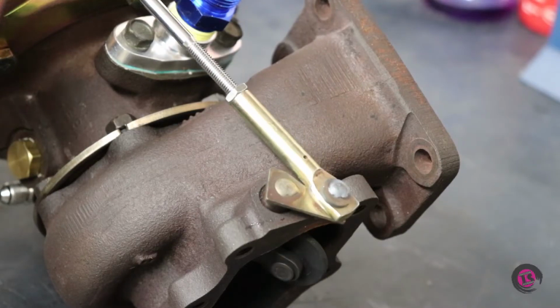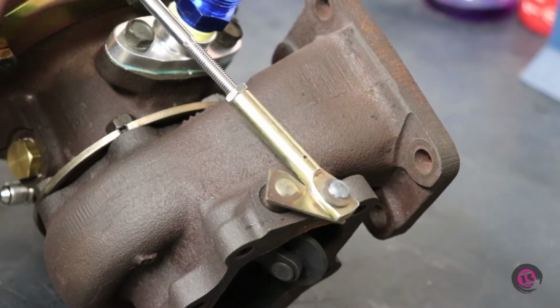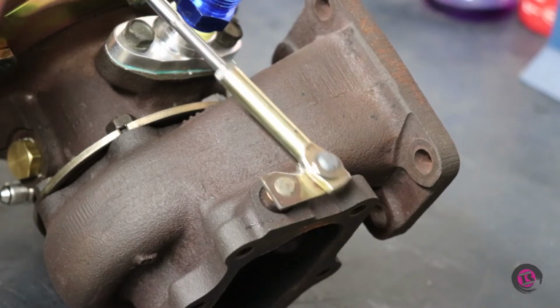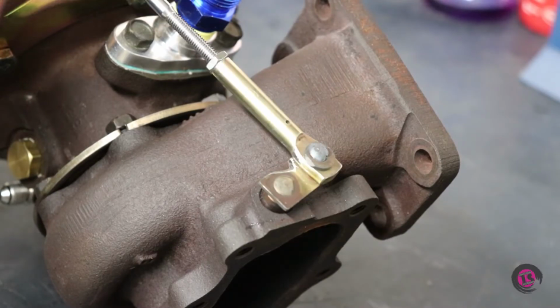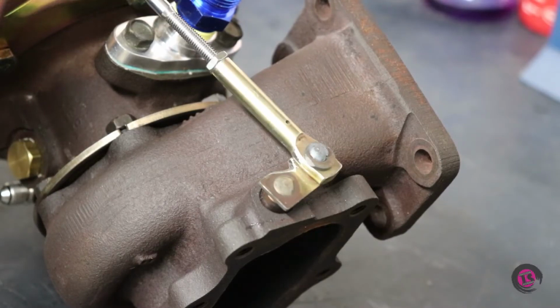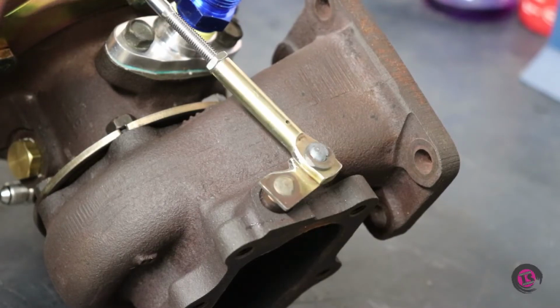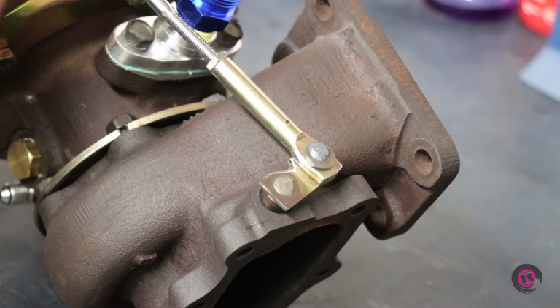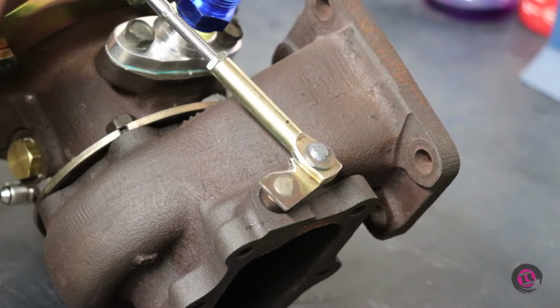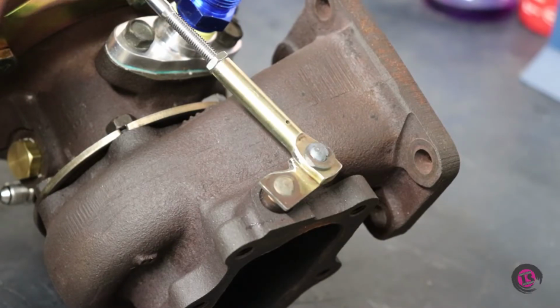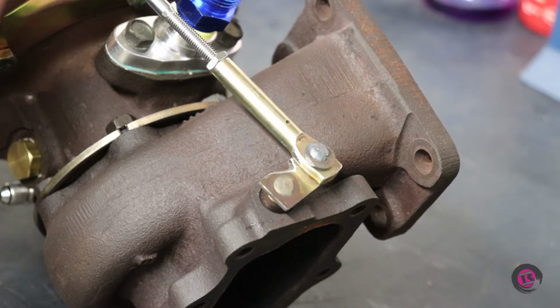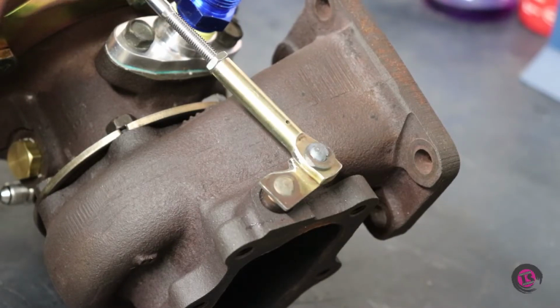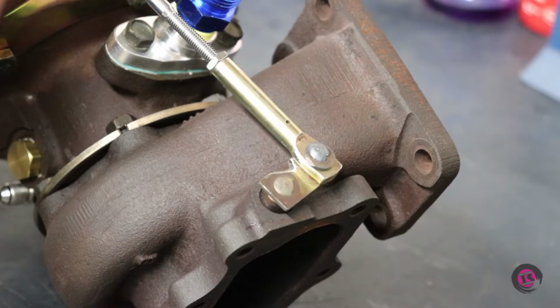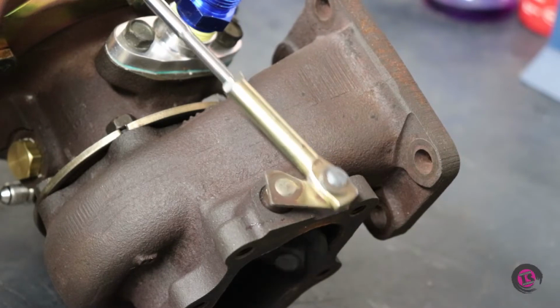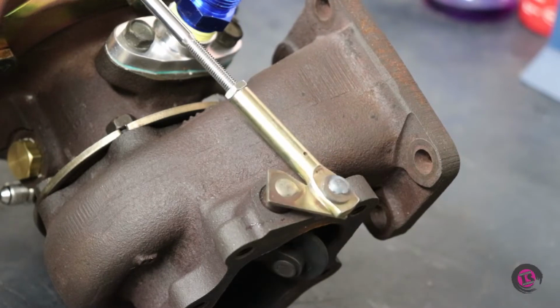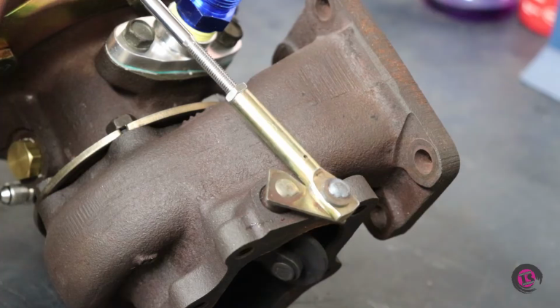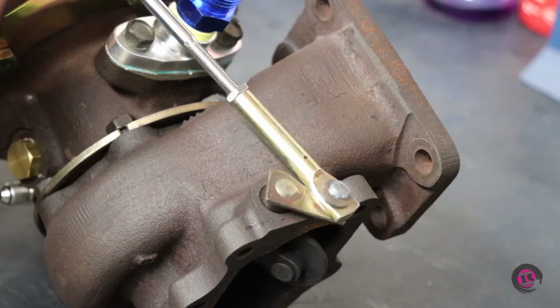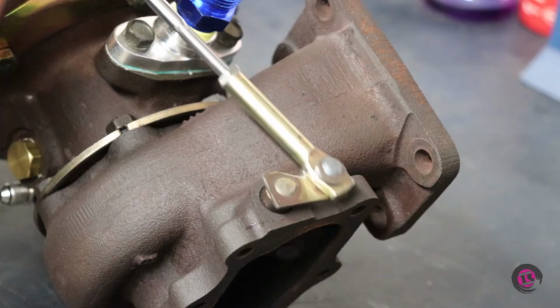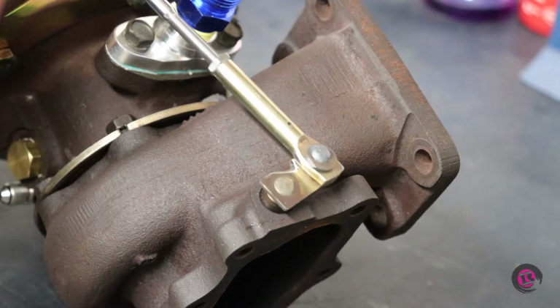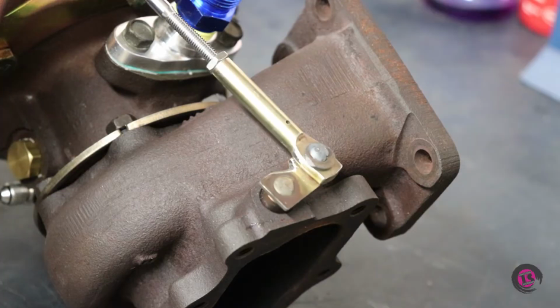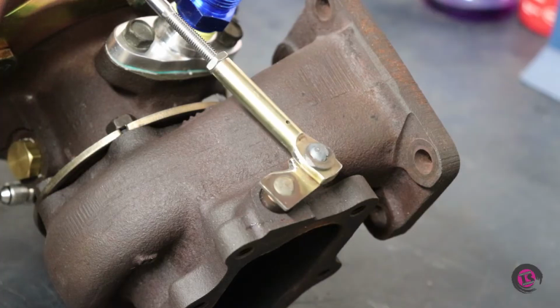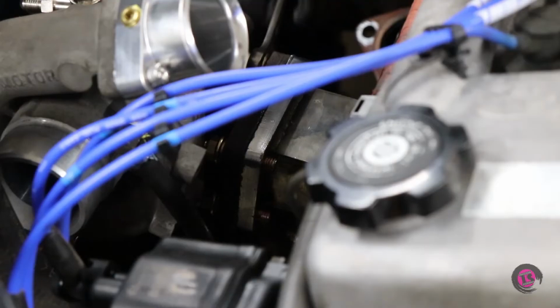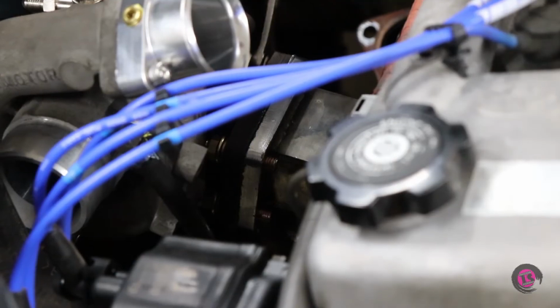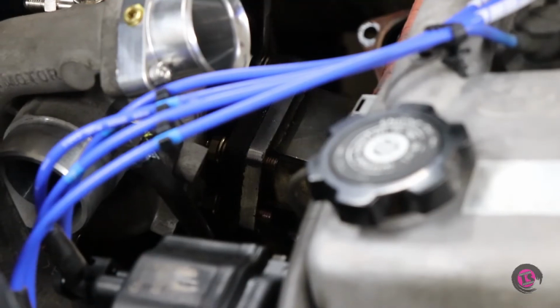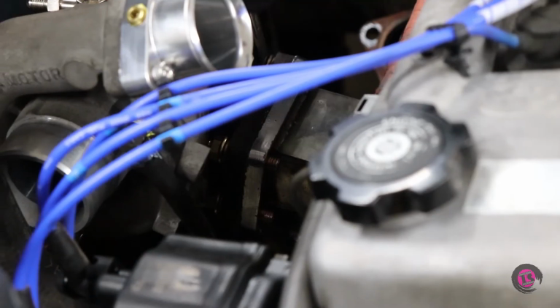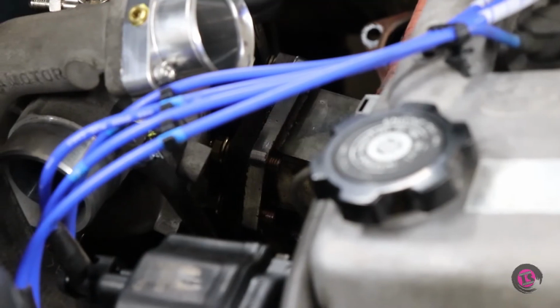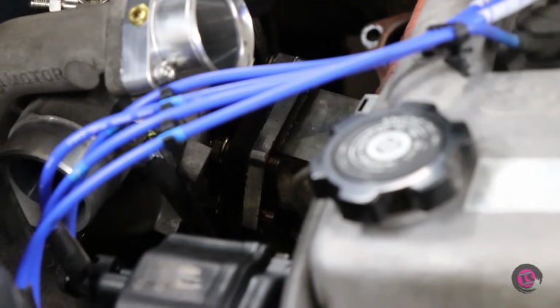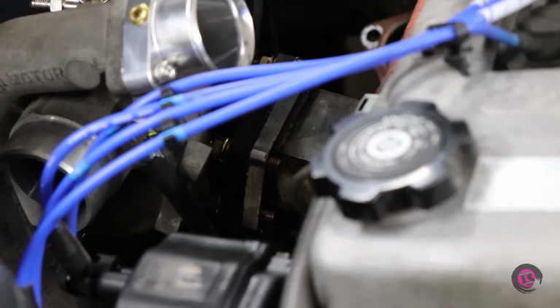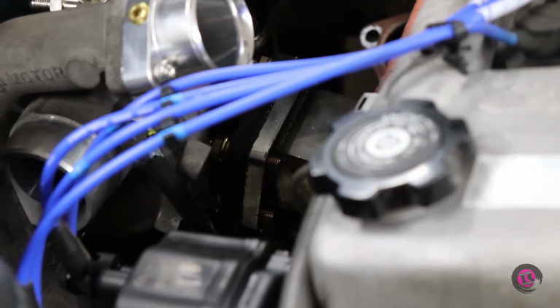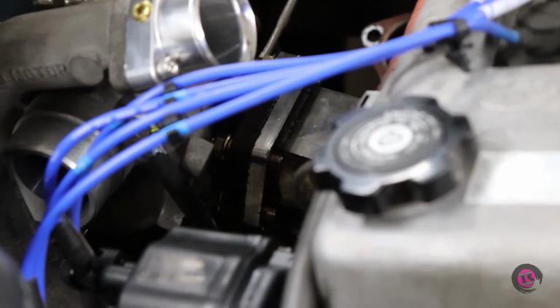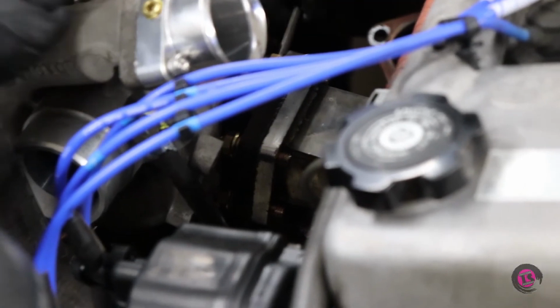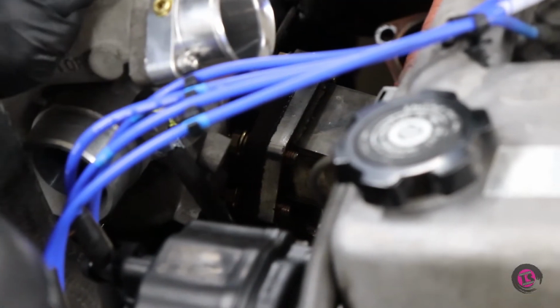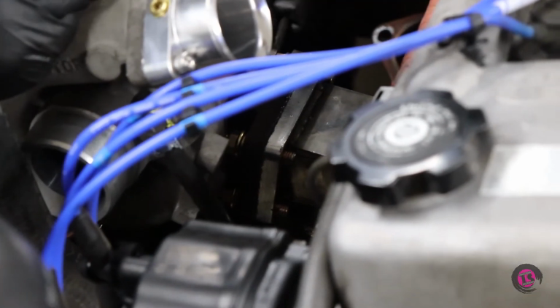With the wastegate mounted and tested, we can bolt up the turbo for the last time and connect our oil pressure line.